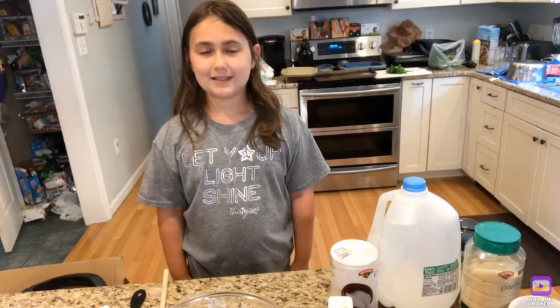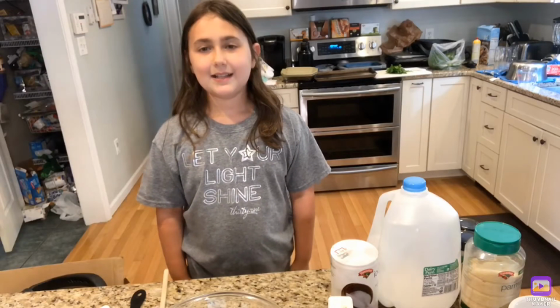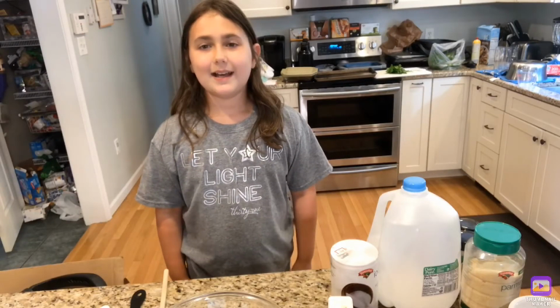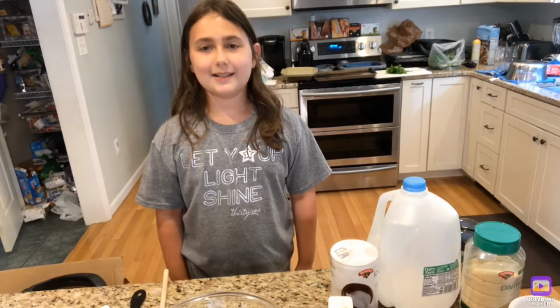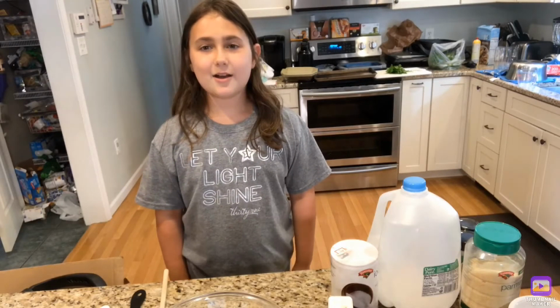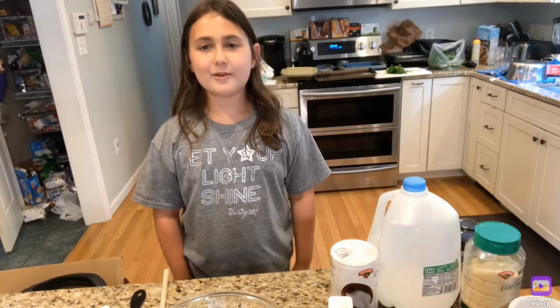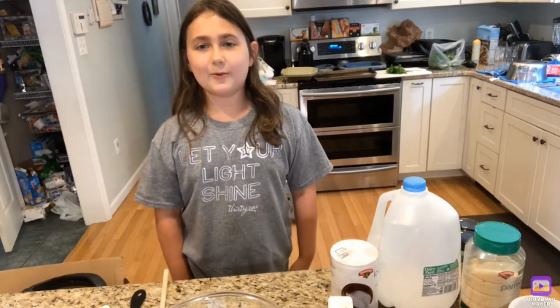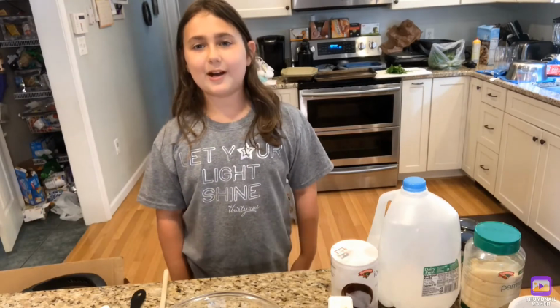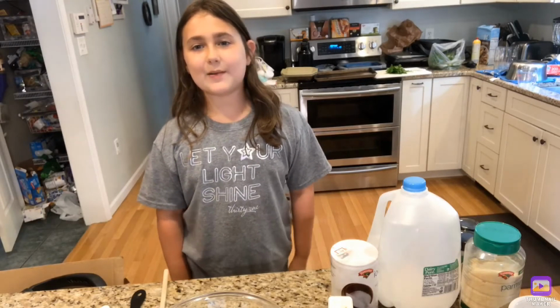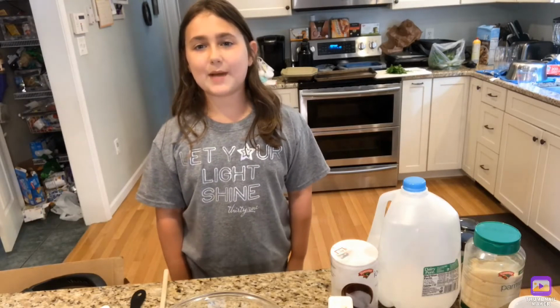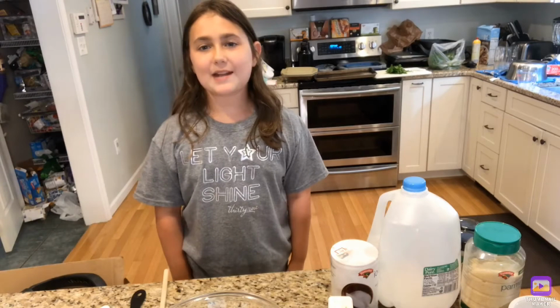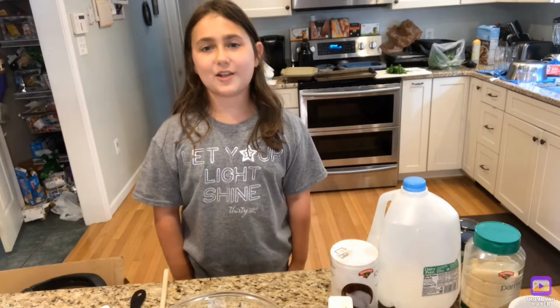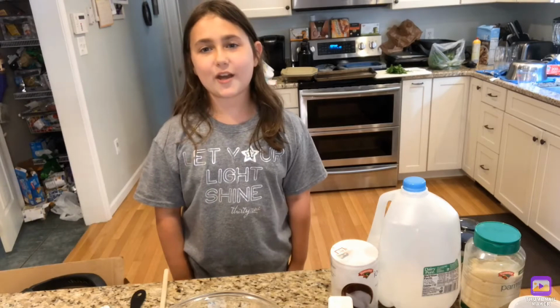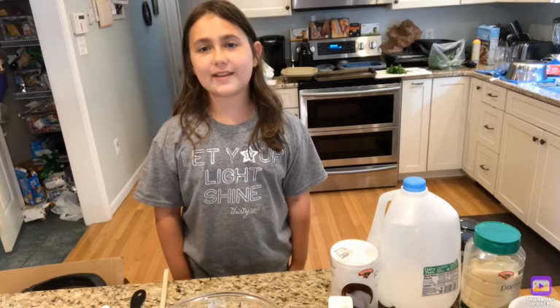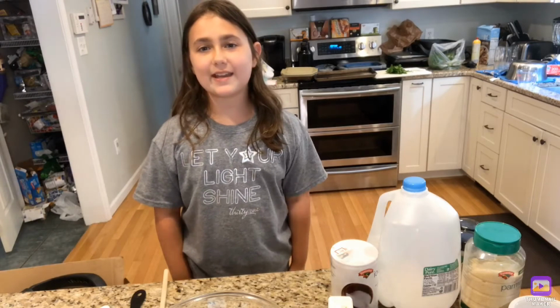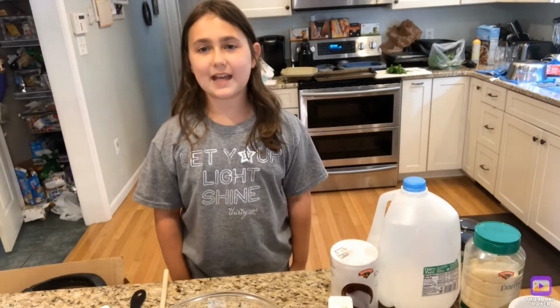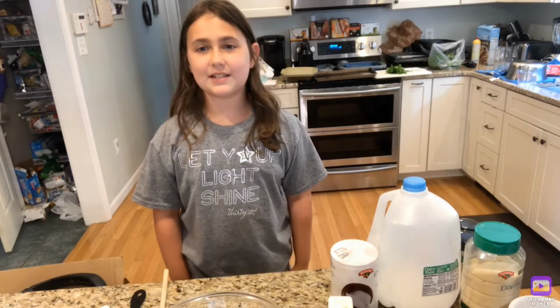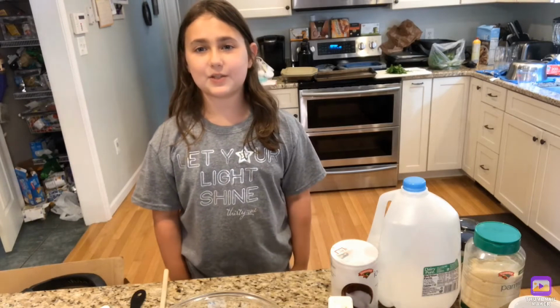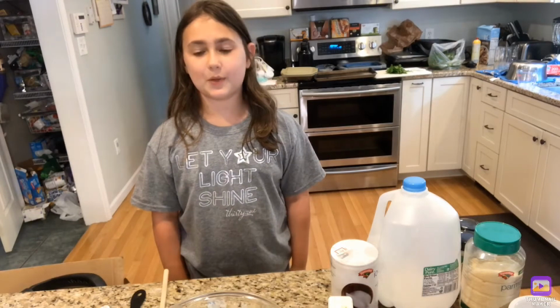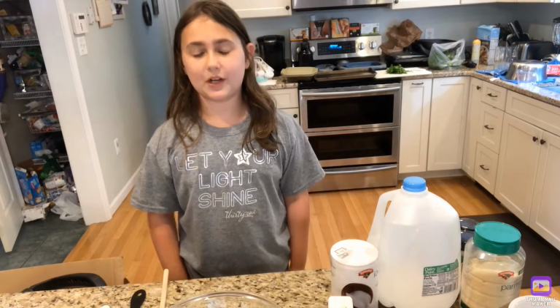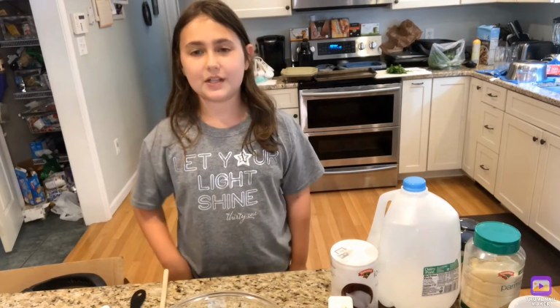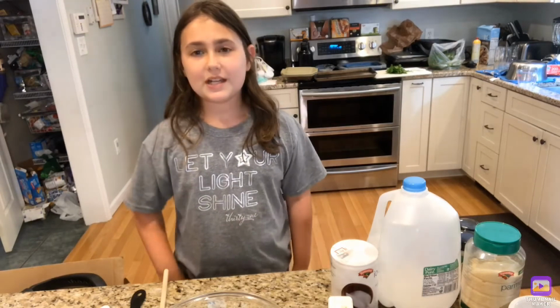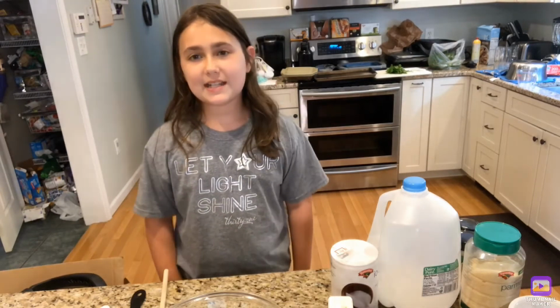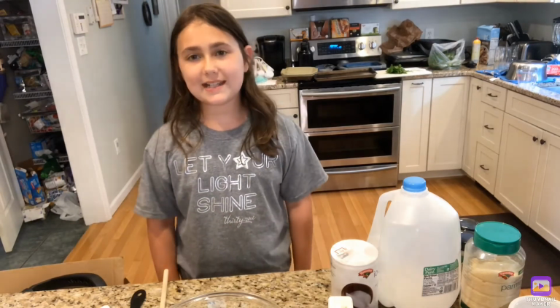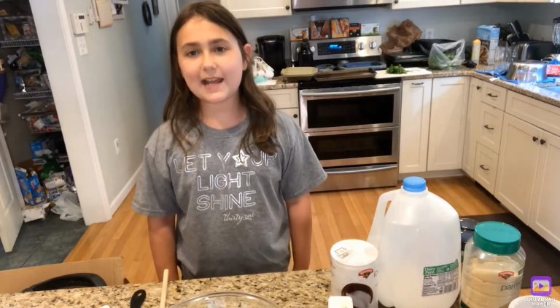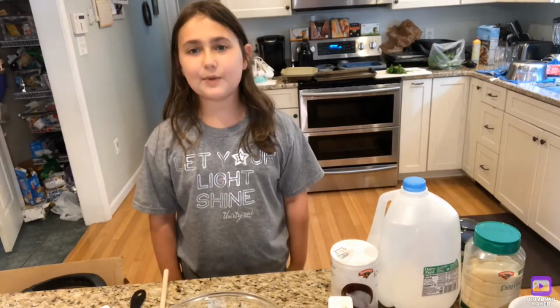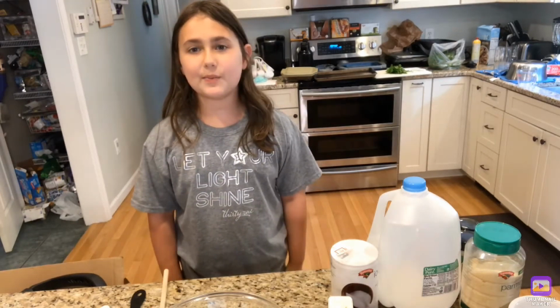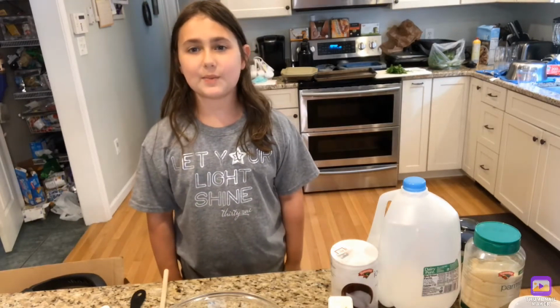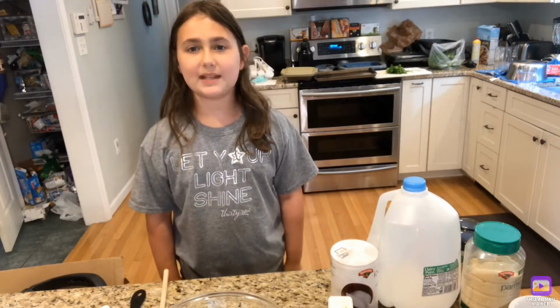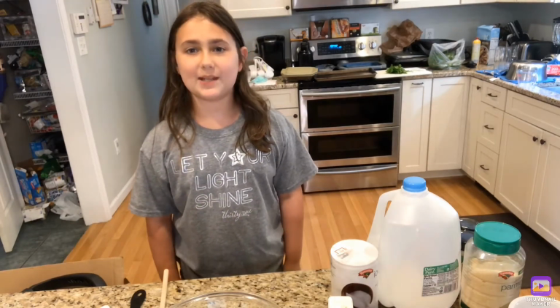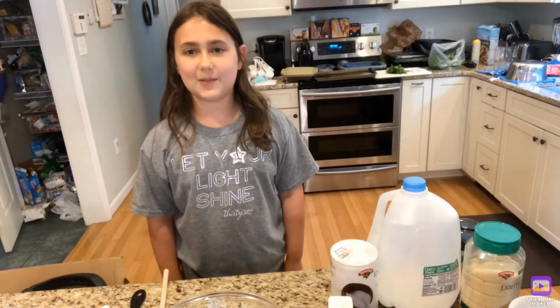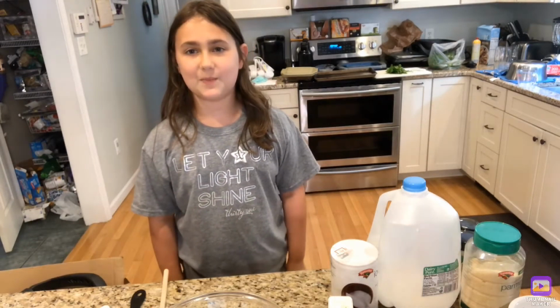Hello and welcome back to Cooking in Kenzie's World. Today we will be making meatballs.